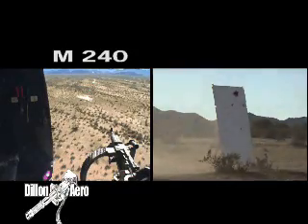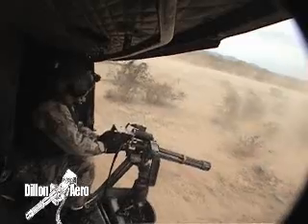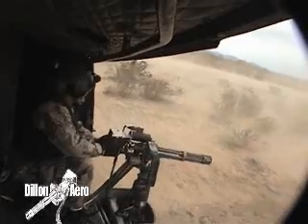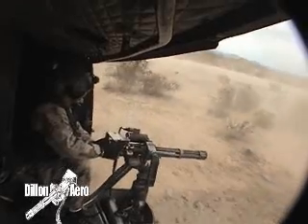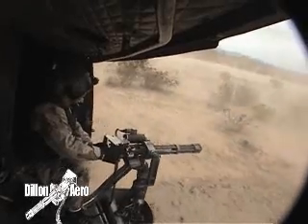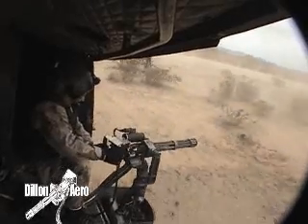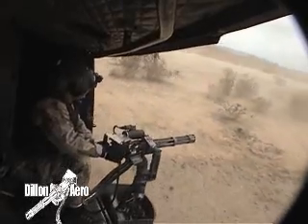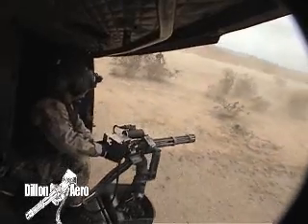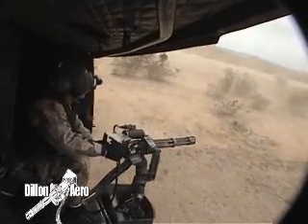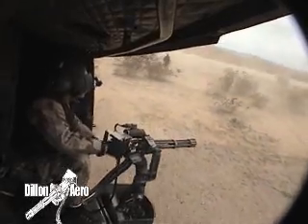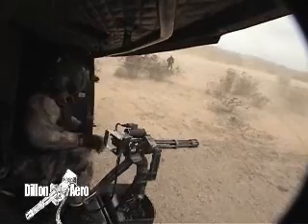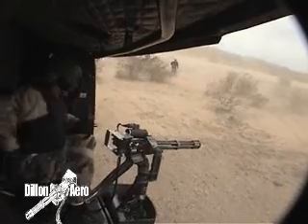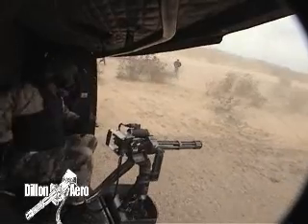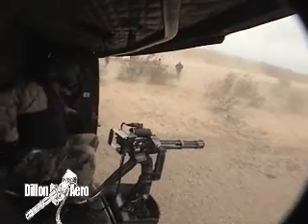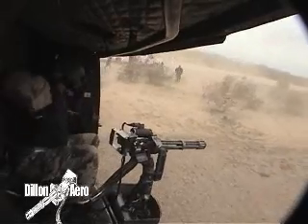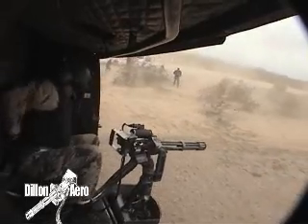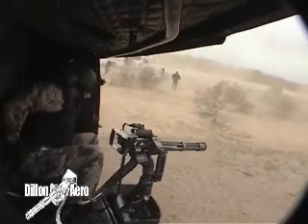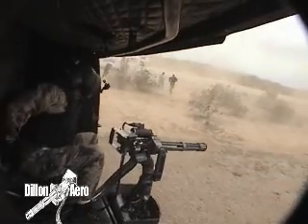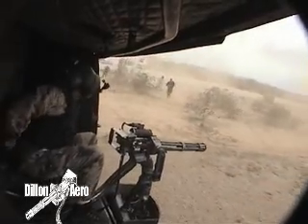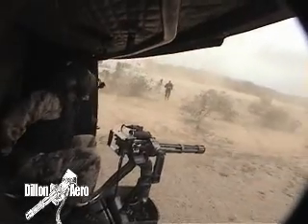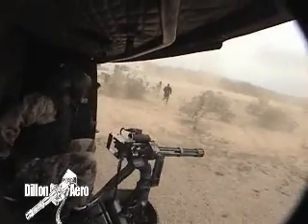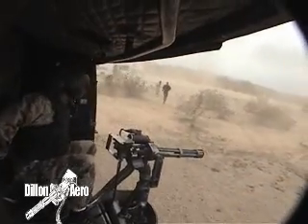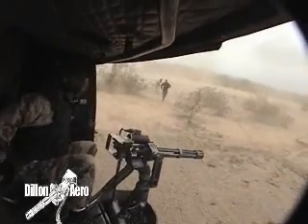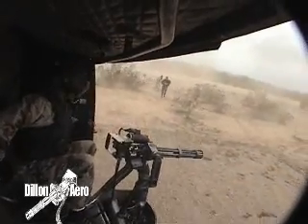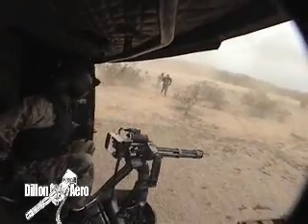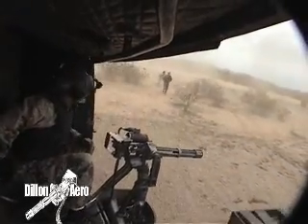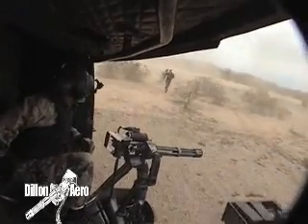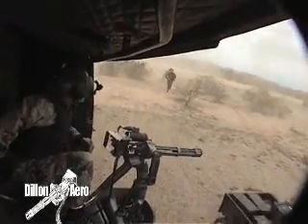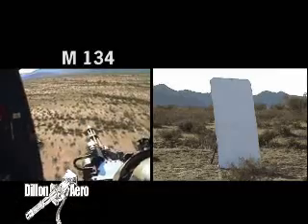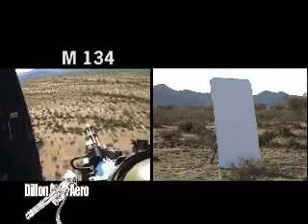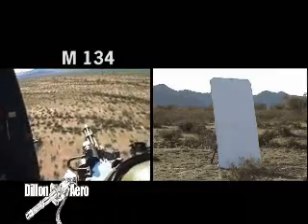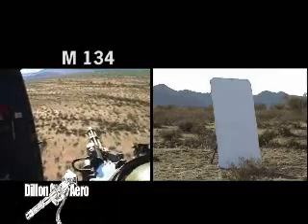Now, the Dillon M134 will shoot for the same ten seconds at a duplicate target.